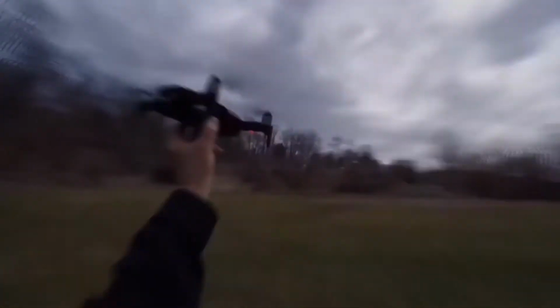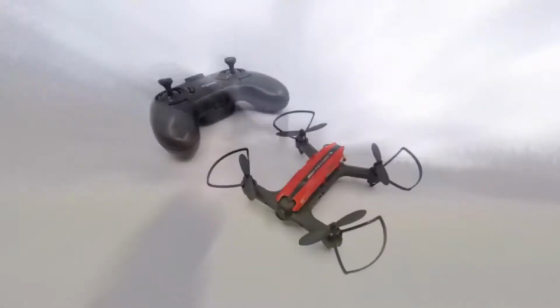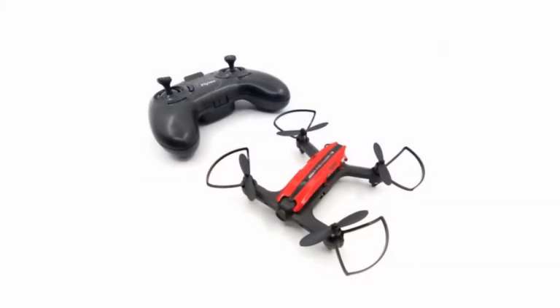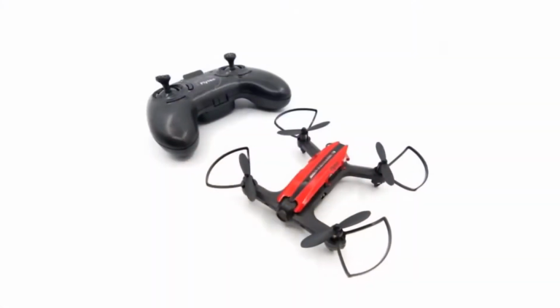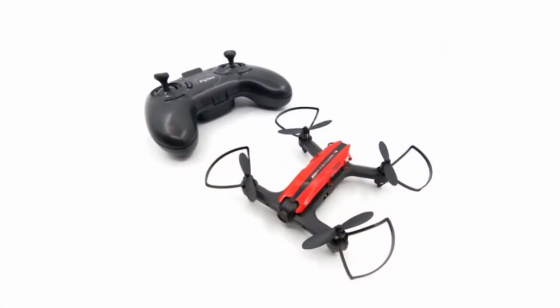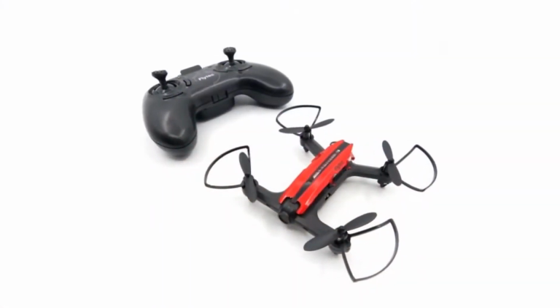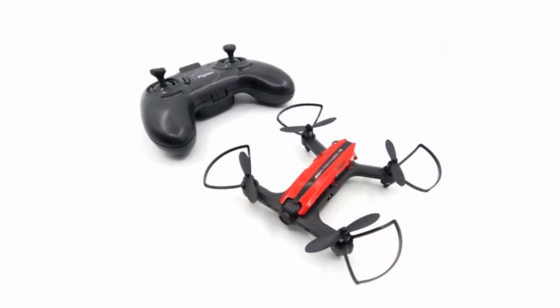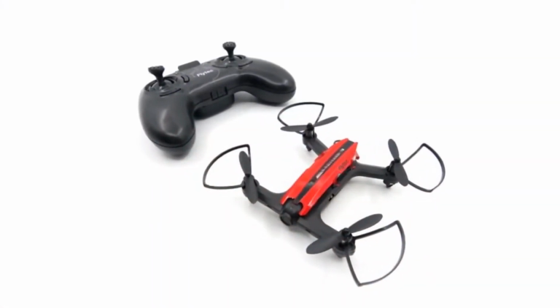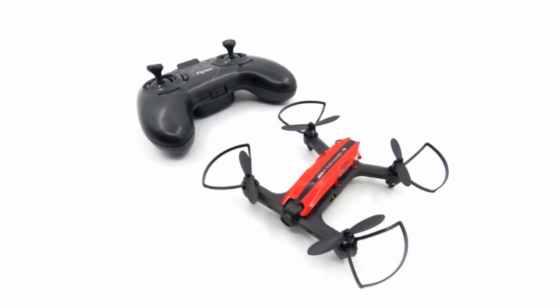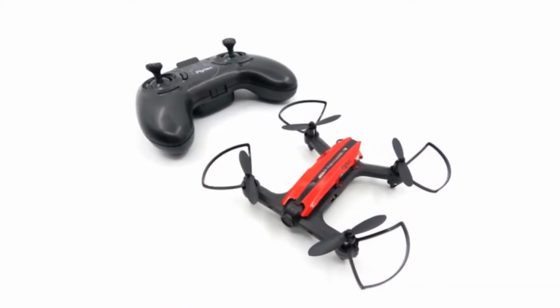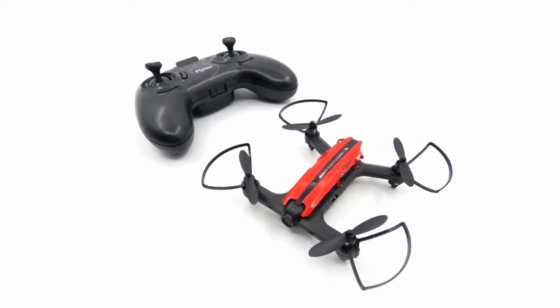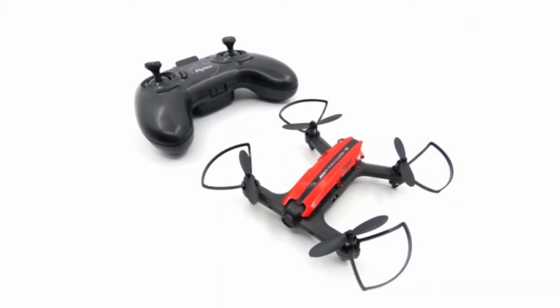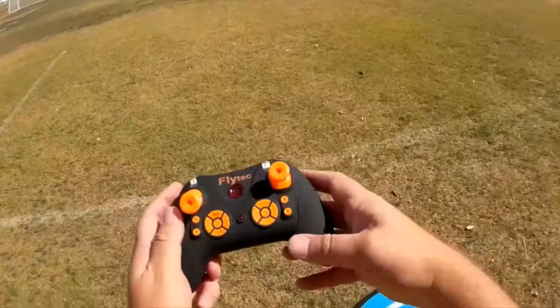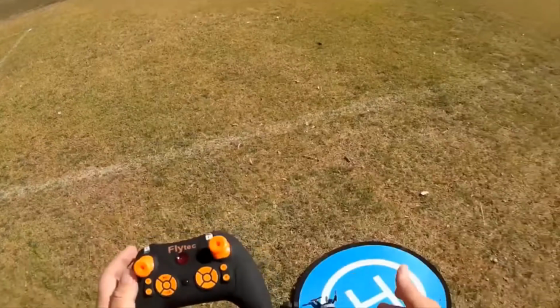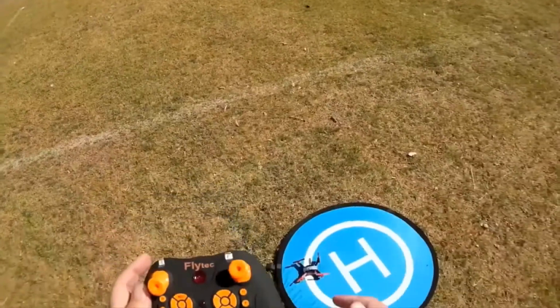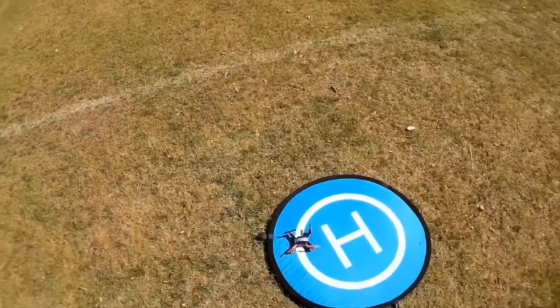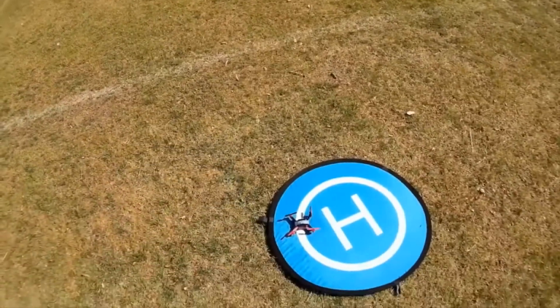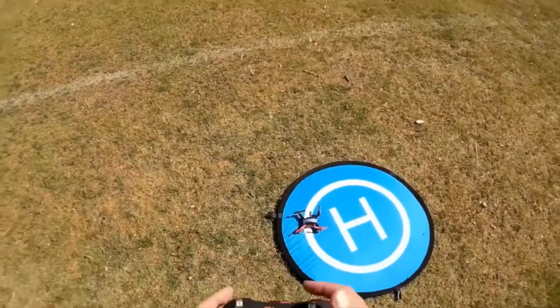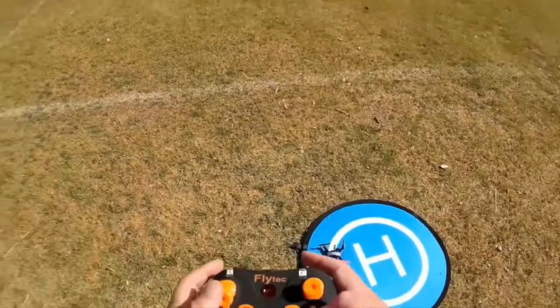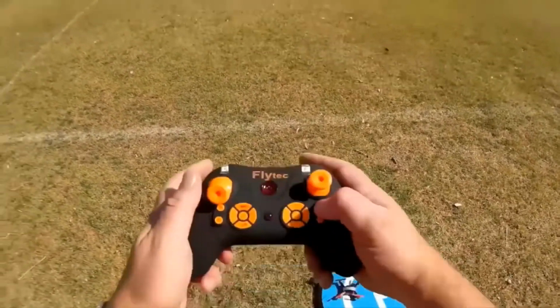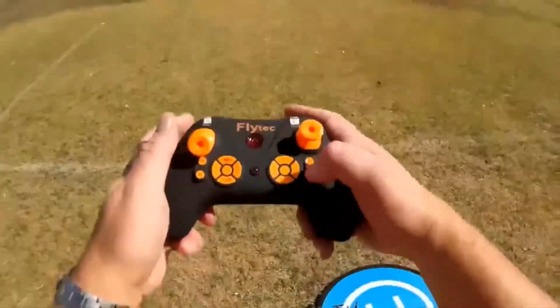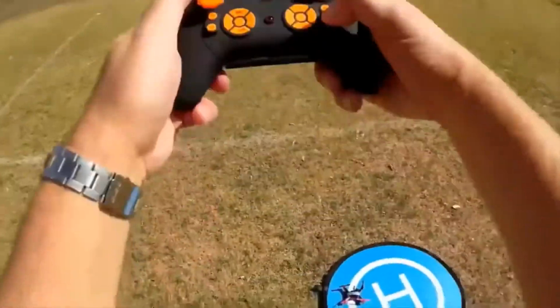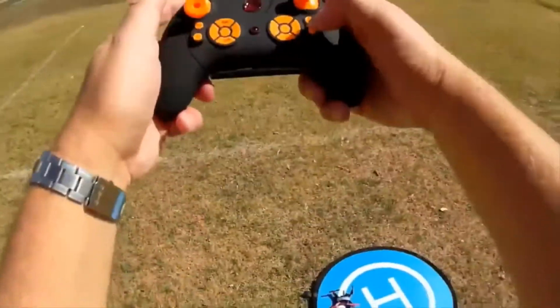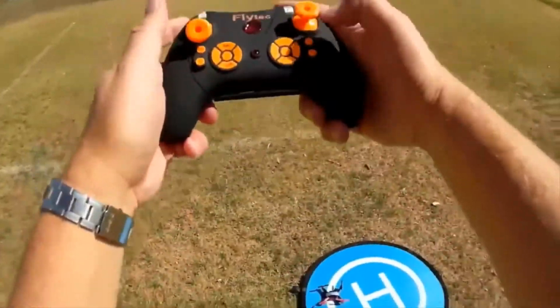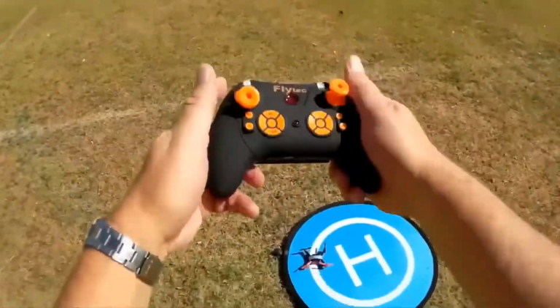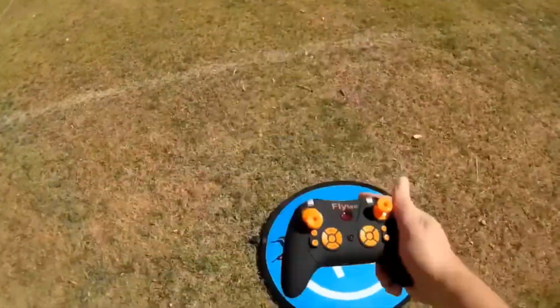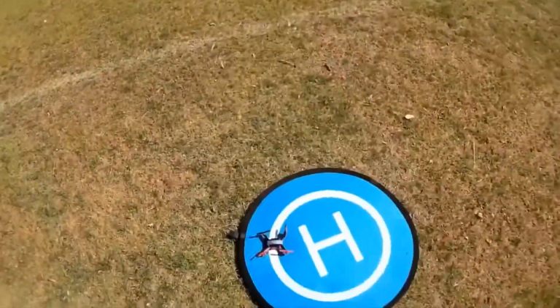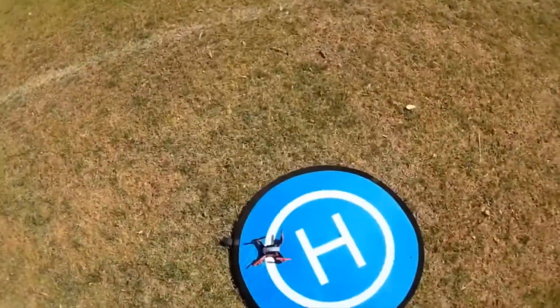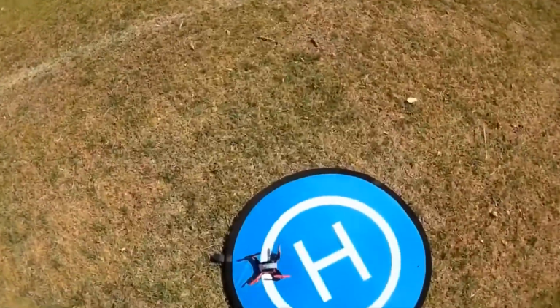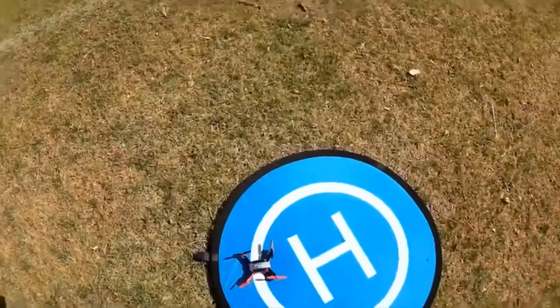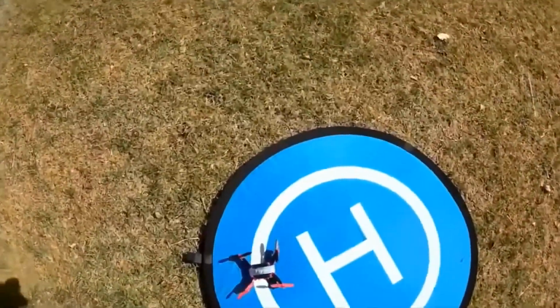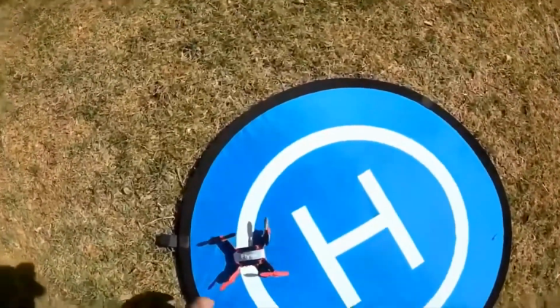This drone also comes with a one-key feature, which means that no matter where the drone is, pressing a single key will bring it back to you.